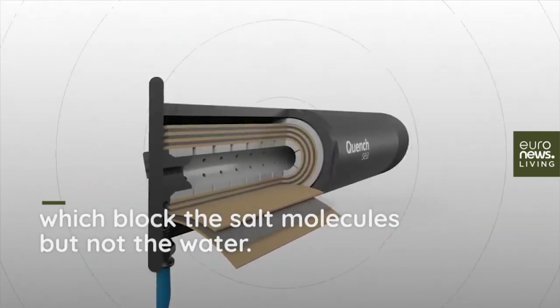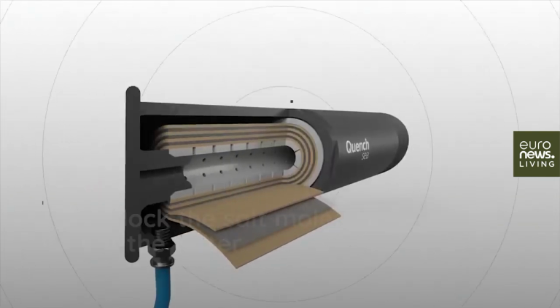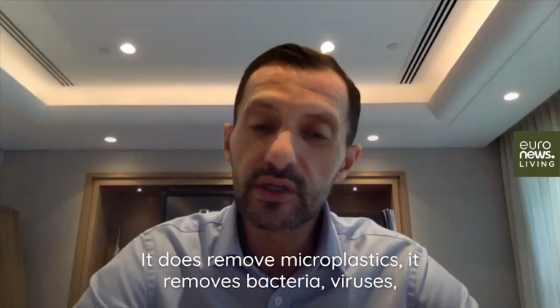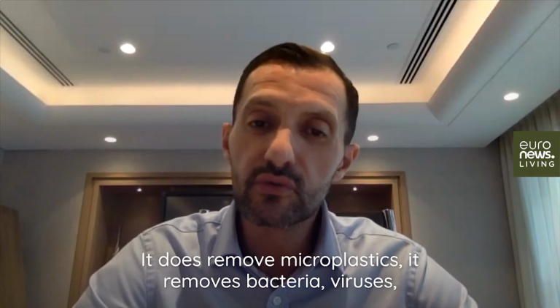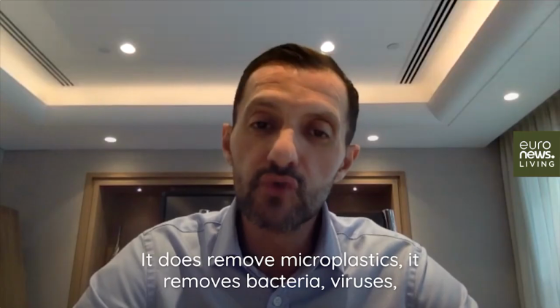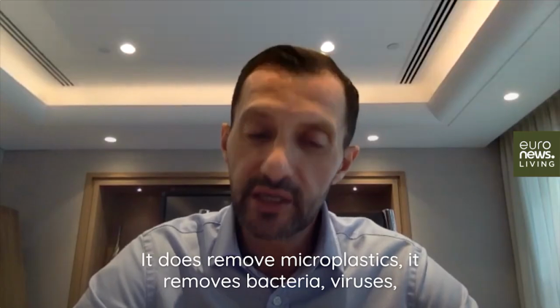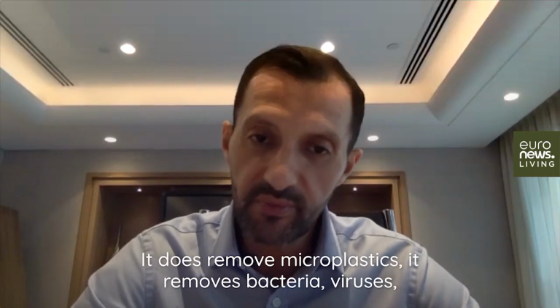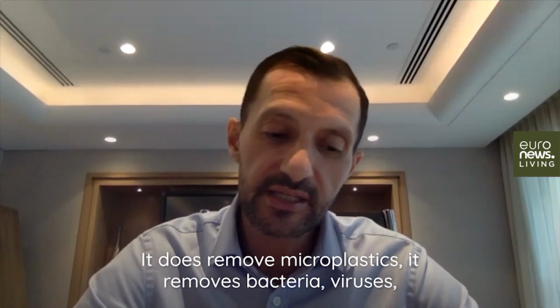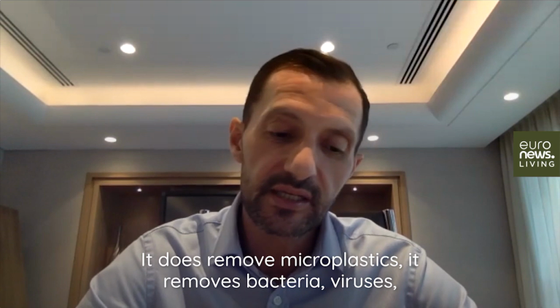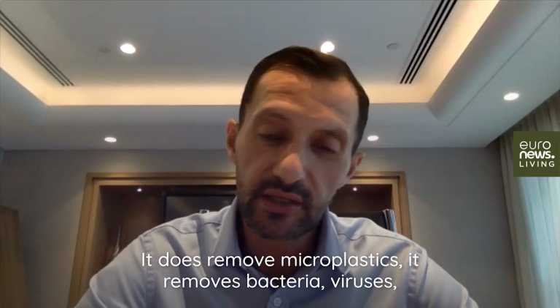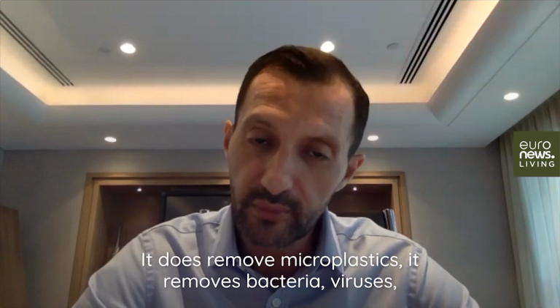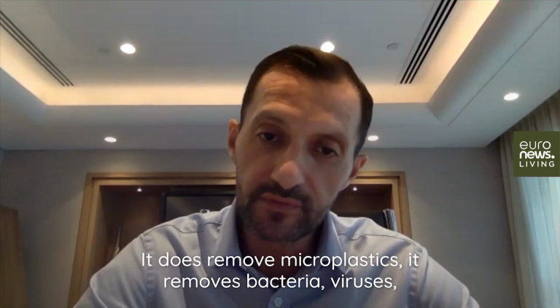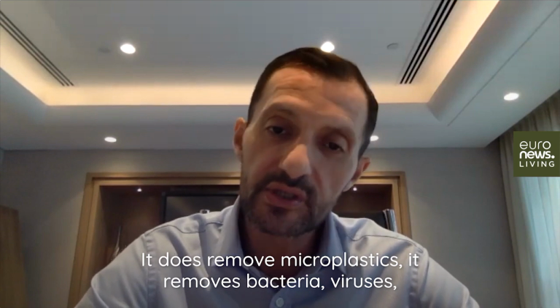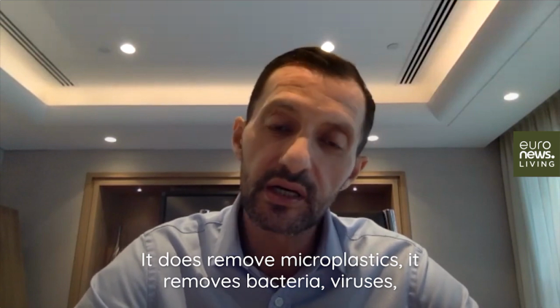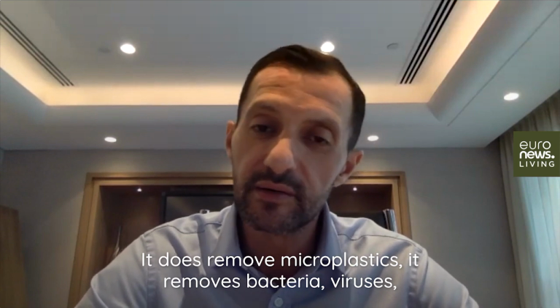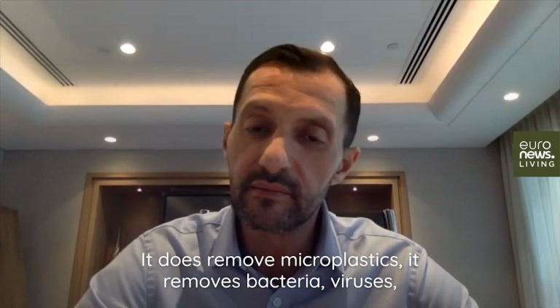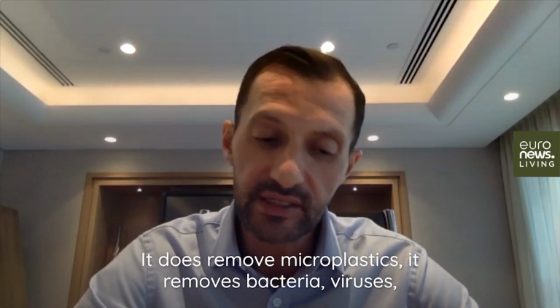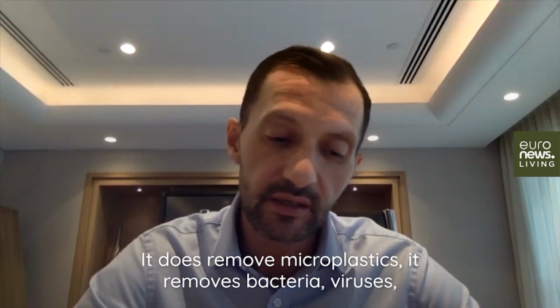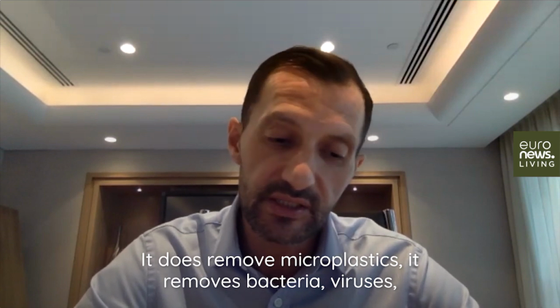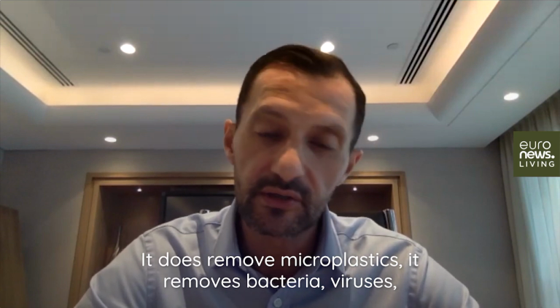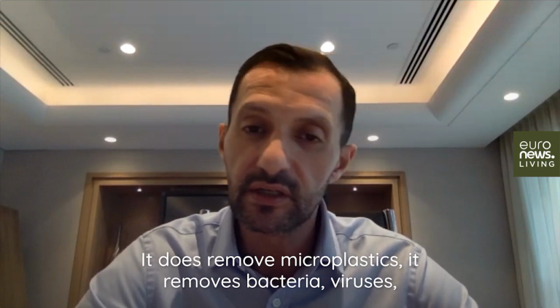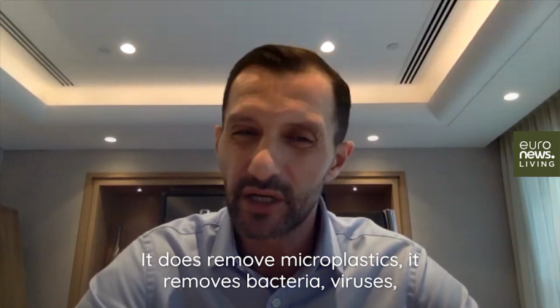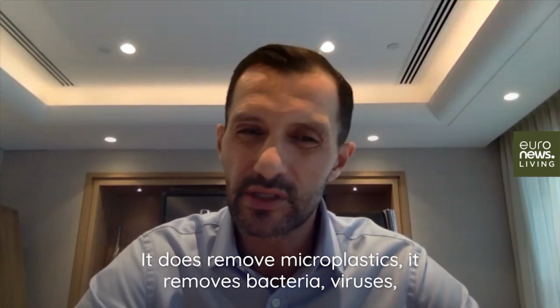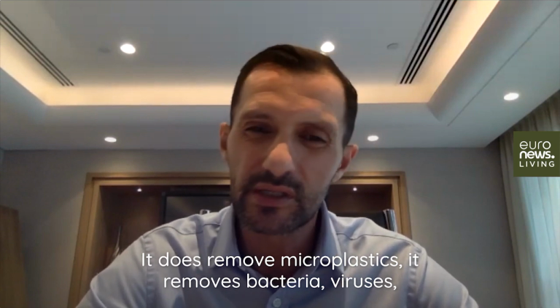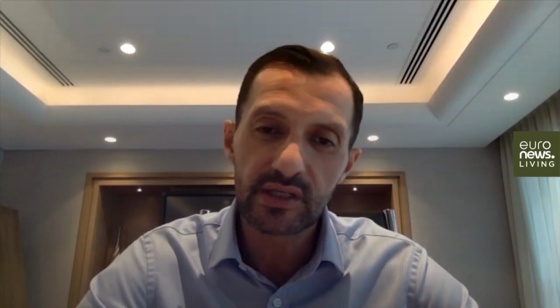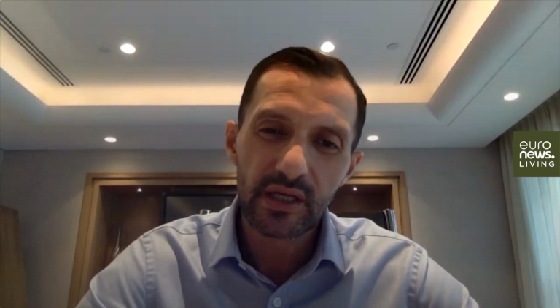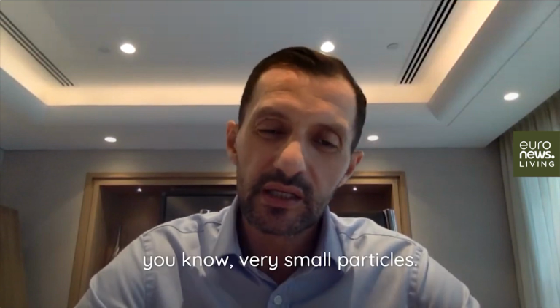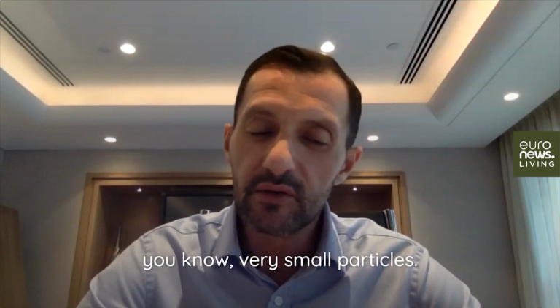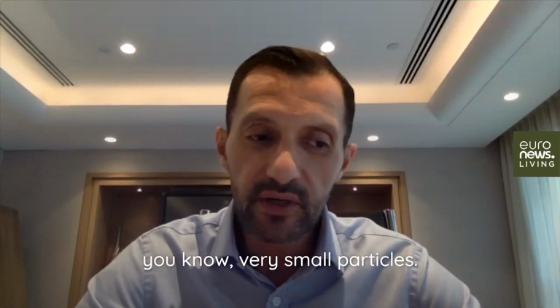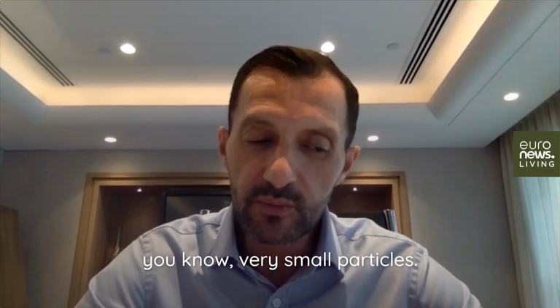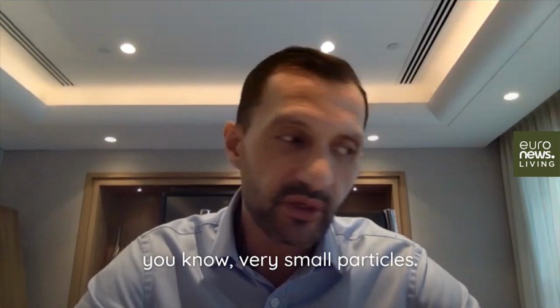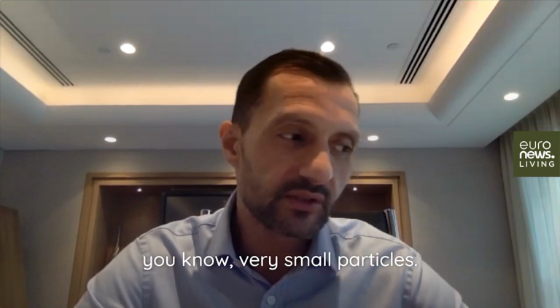It does remove microplastics, it removes bacteria, viruses, and very small particles.